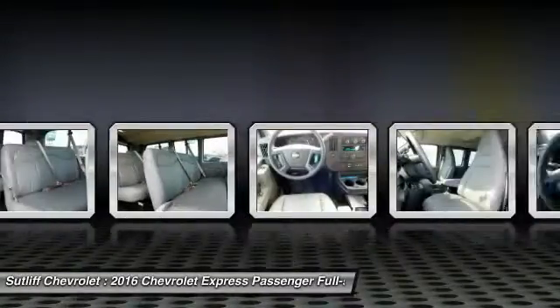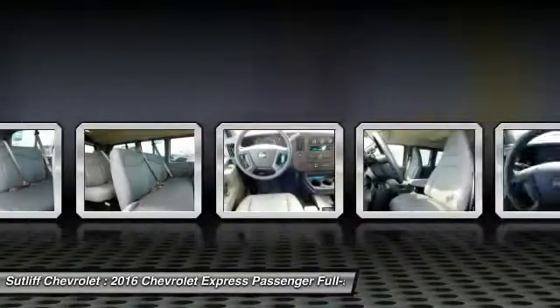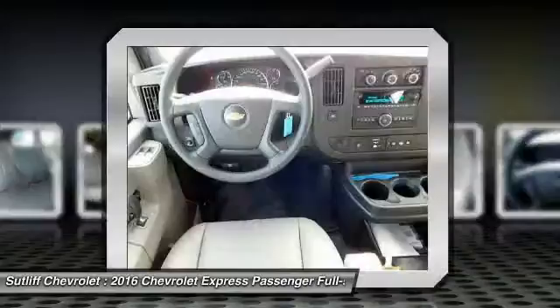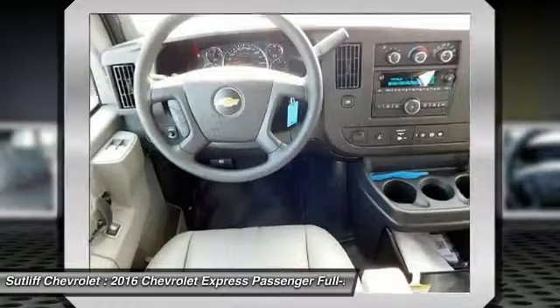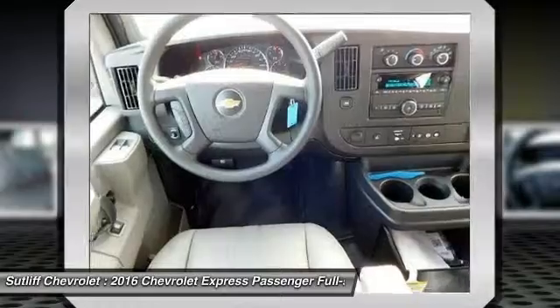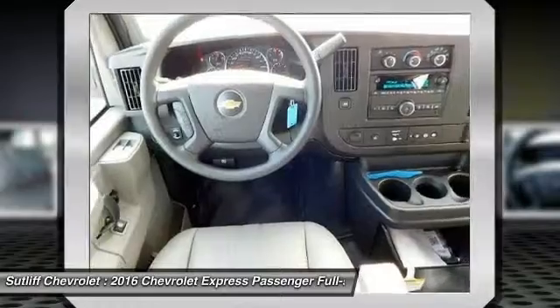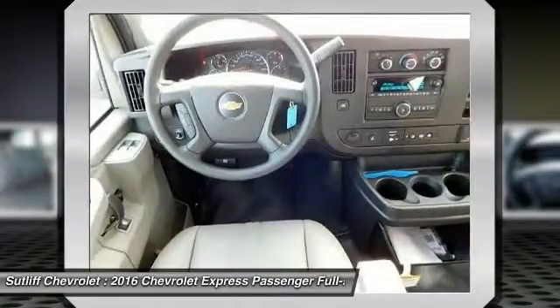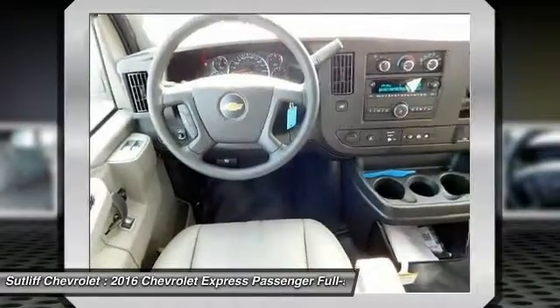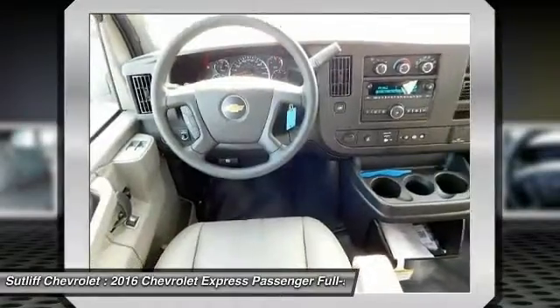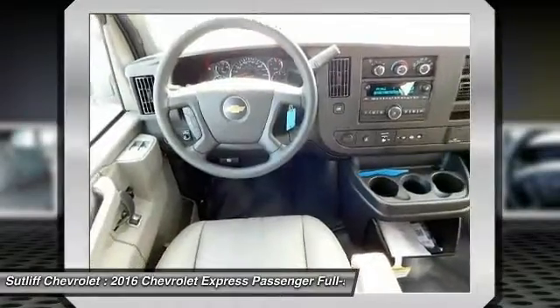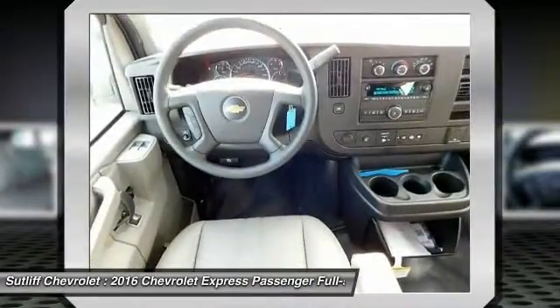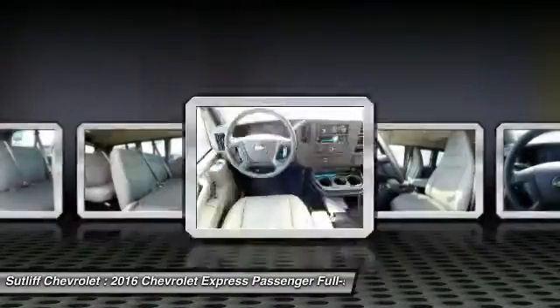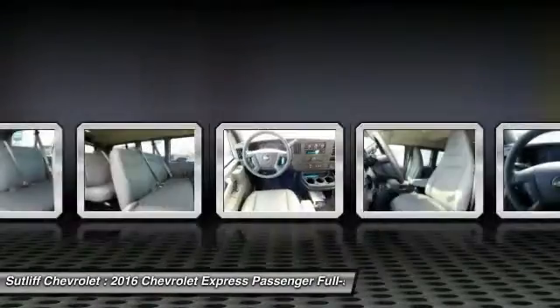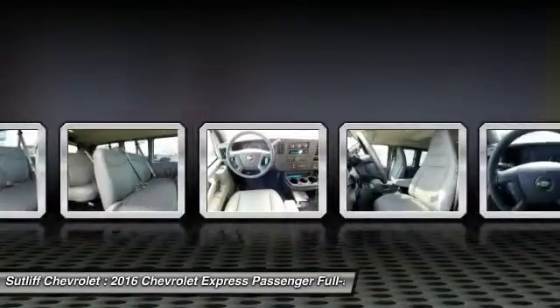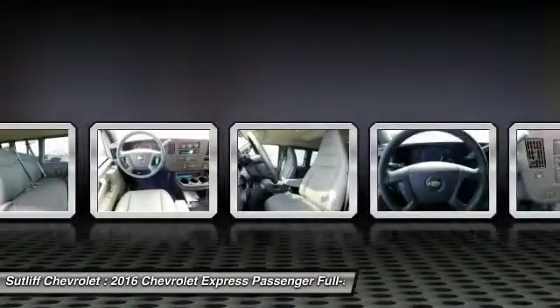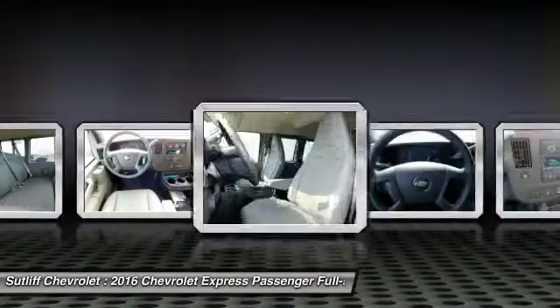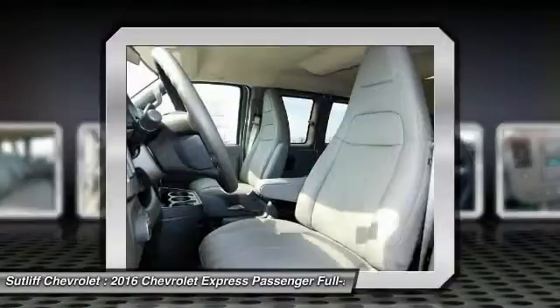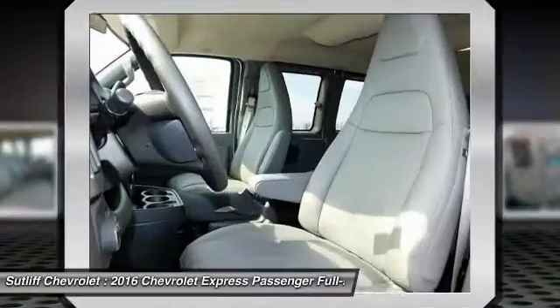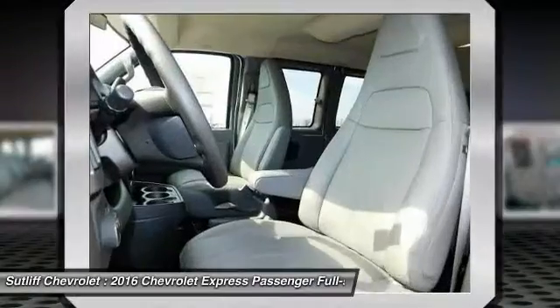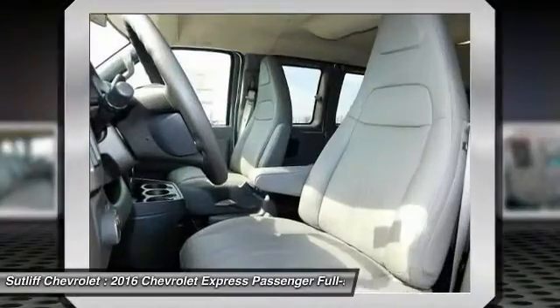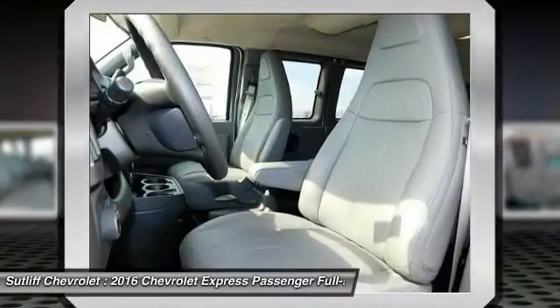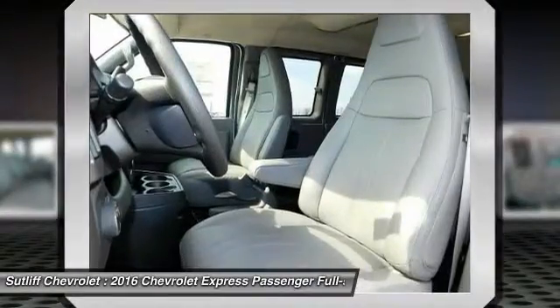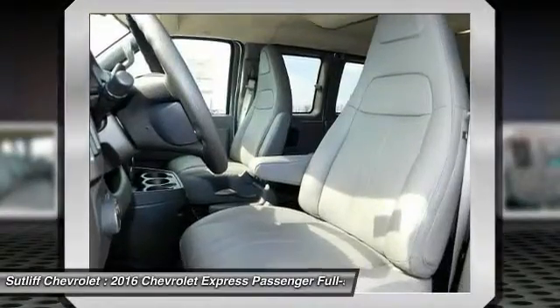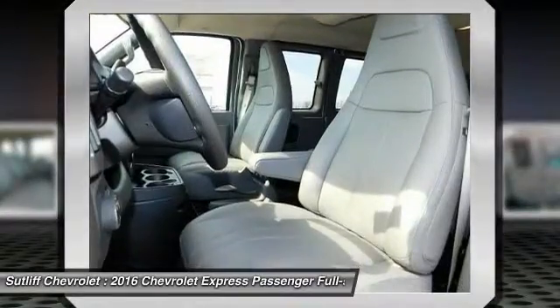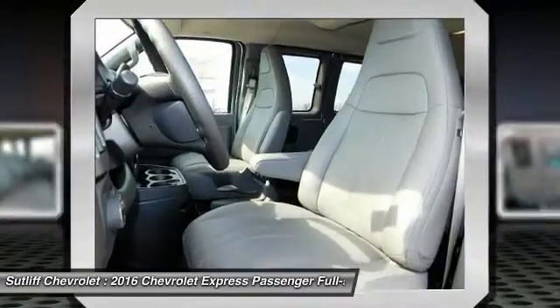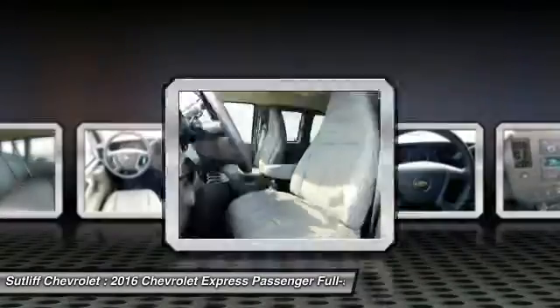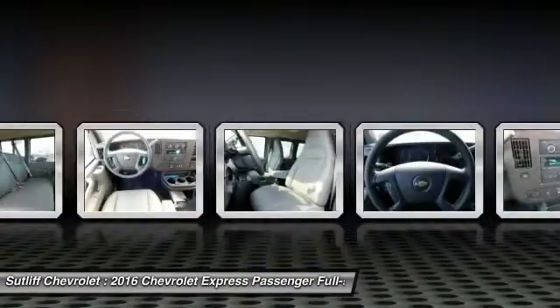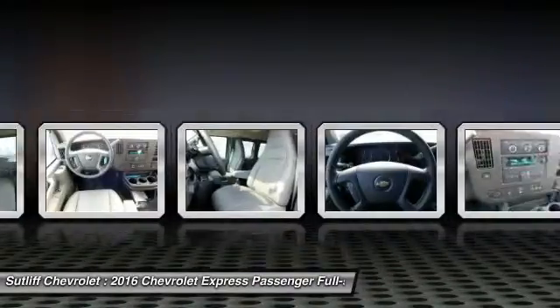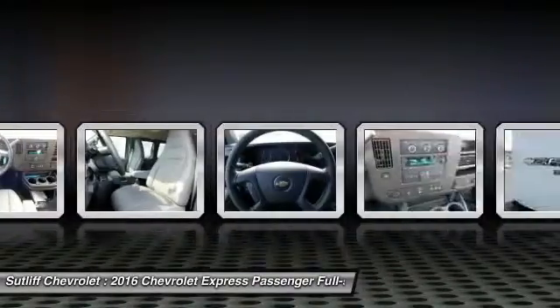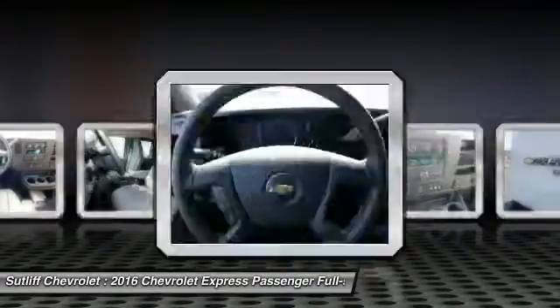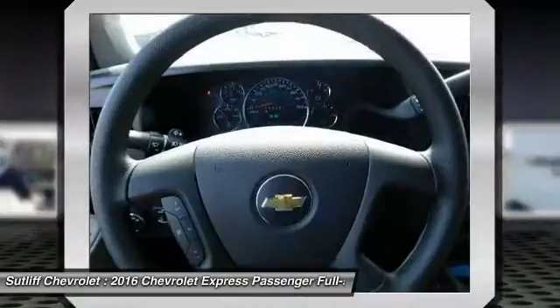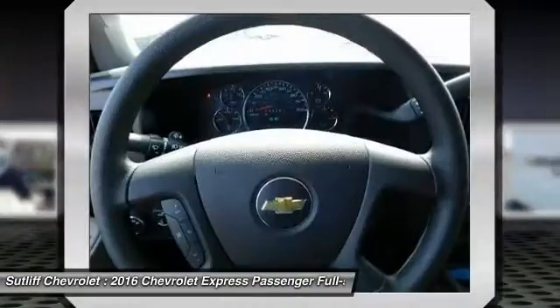AM/FM stereo radio, trip computer, MP3 player, and power door locks.